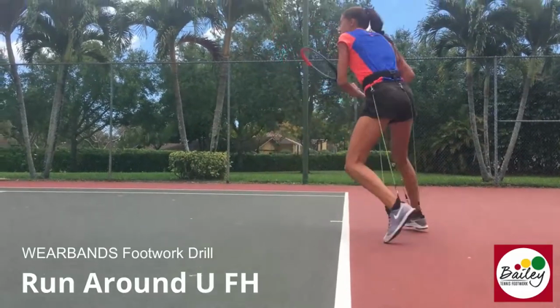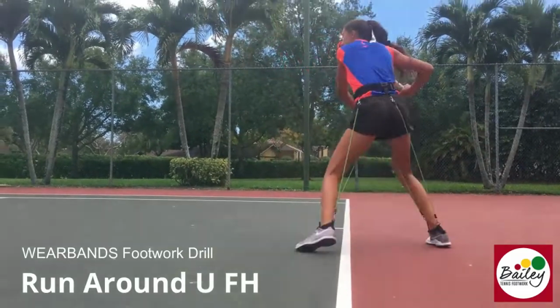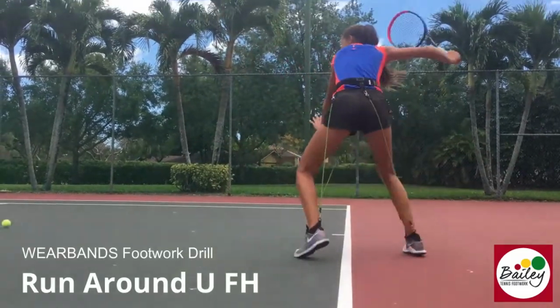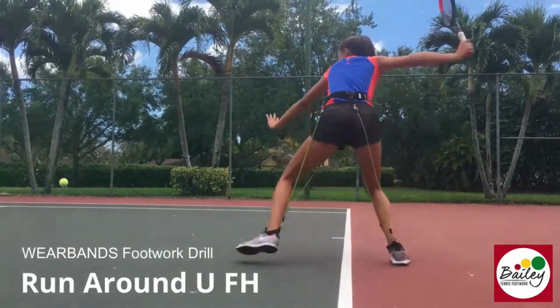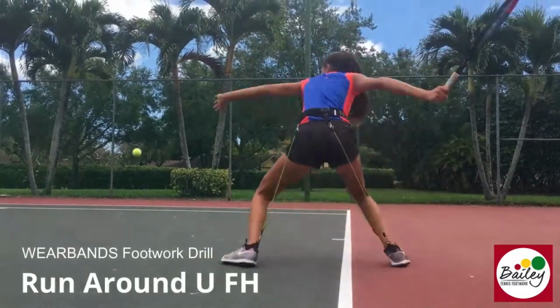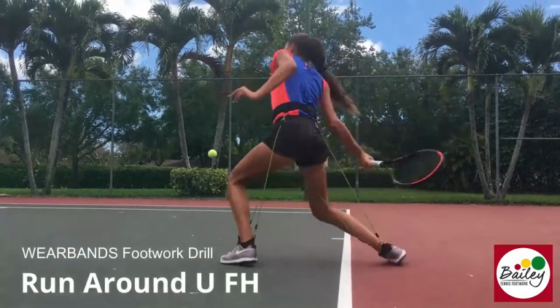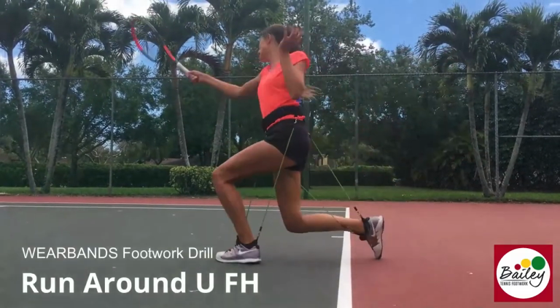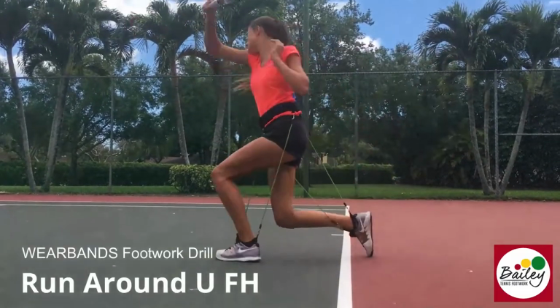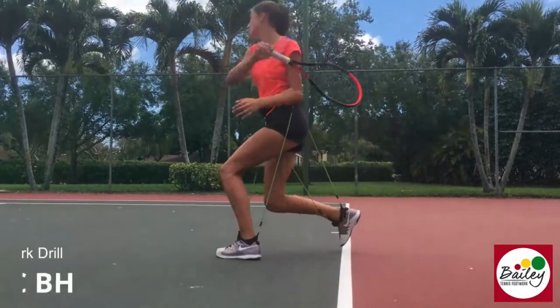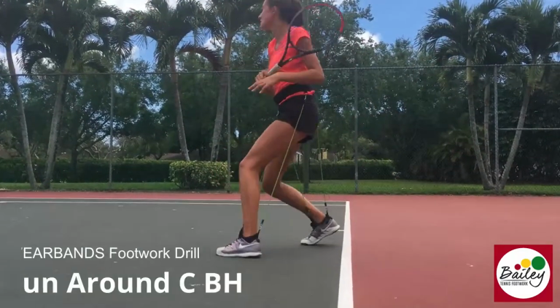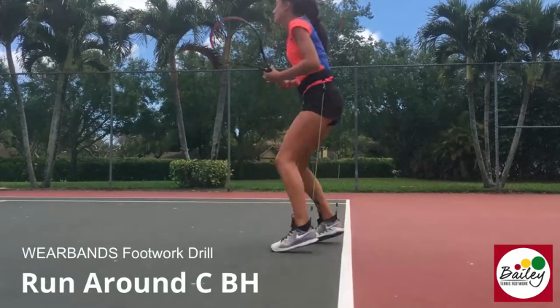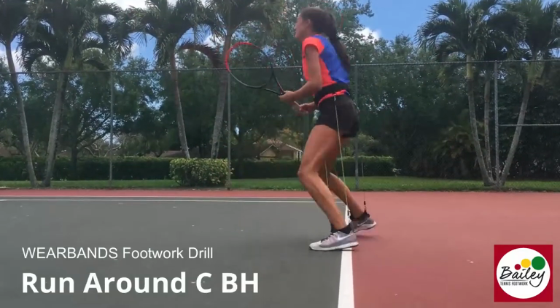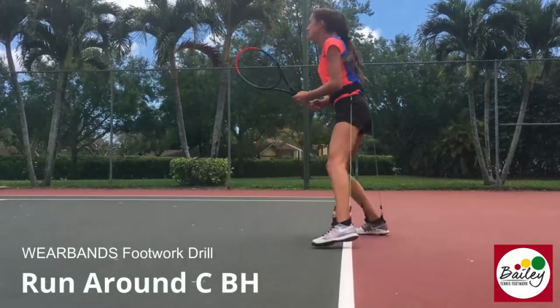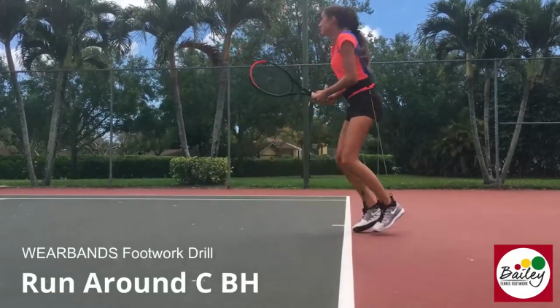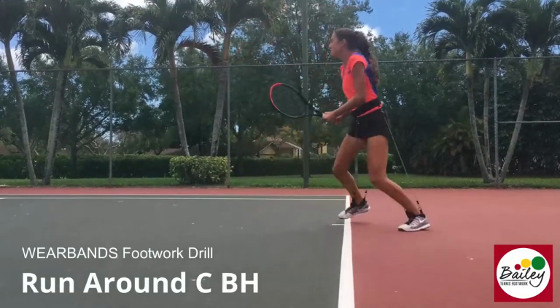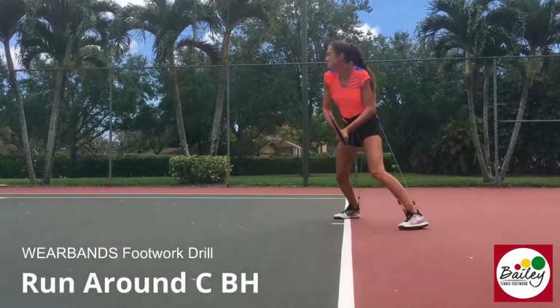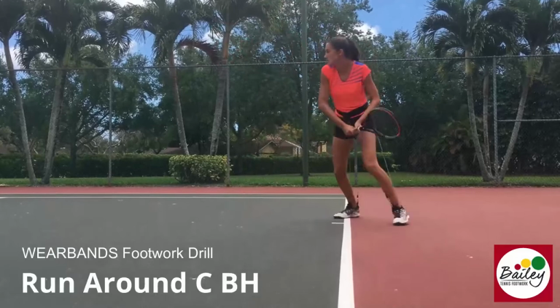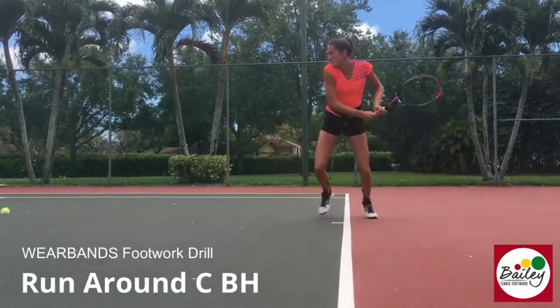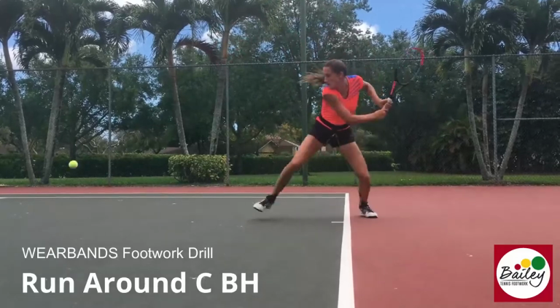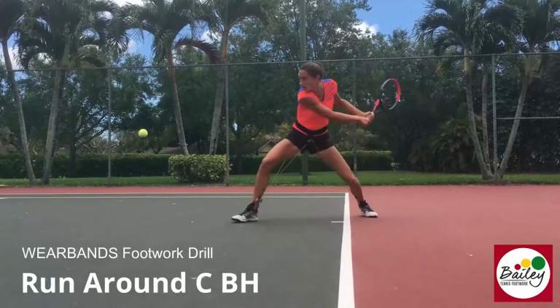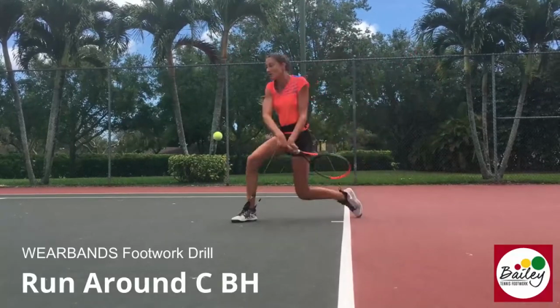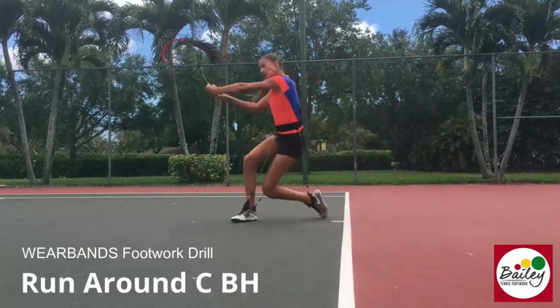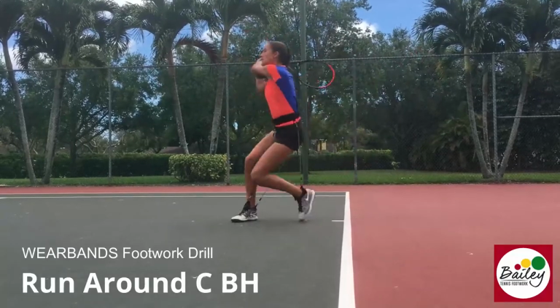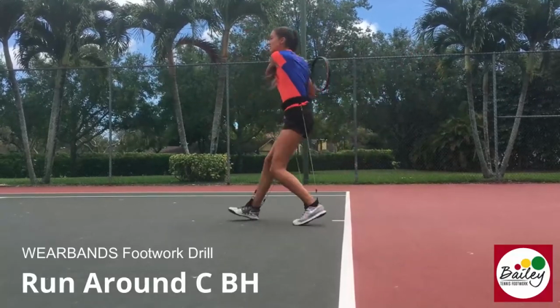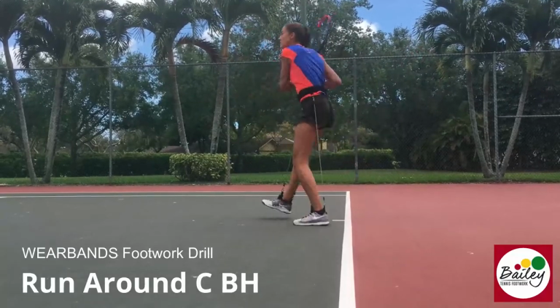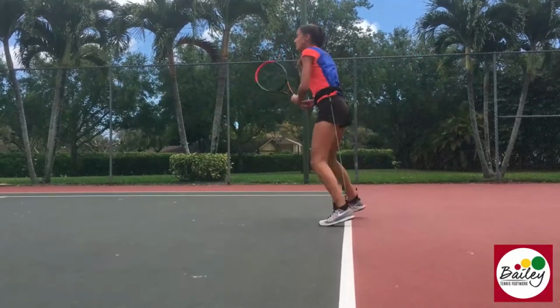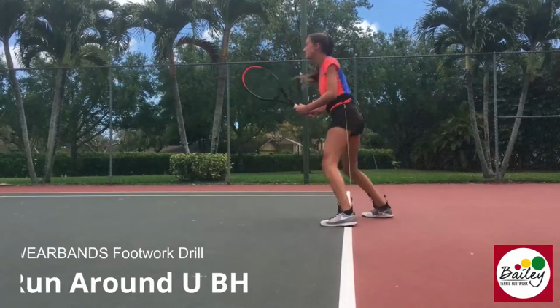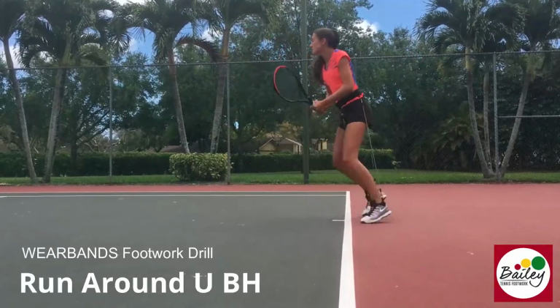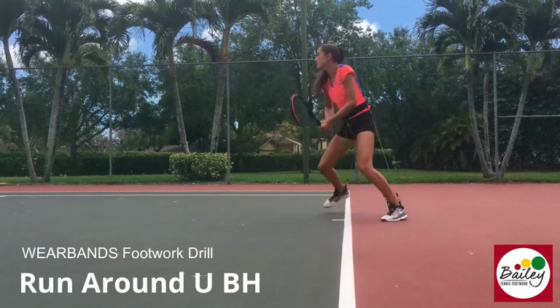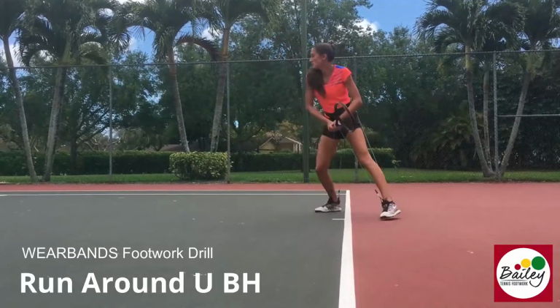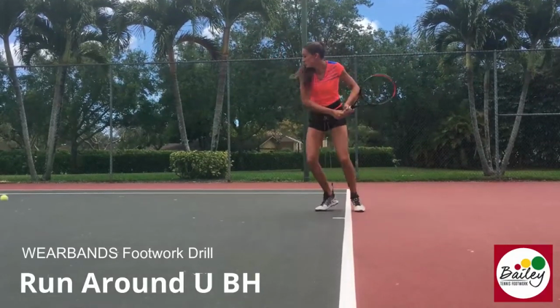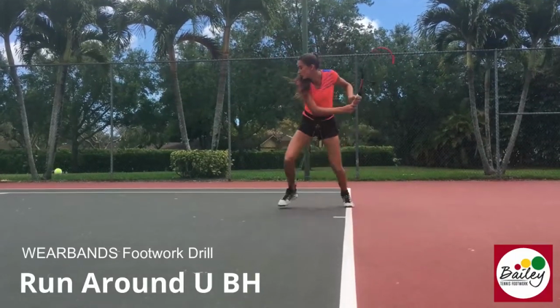Drive it with the hip. Backhand. Then backhand down the line — go, go, go.